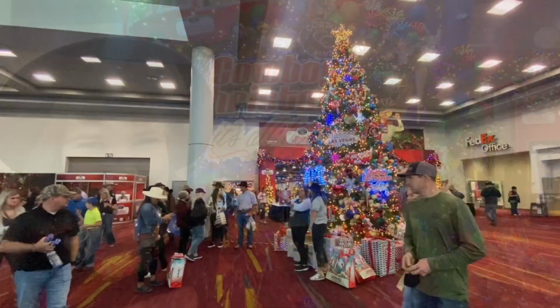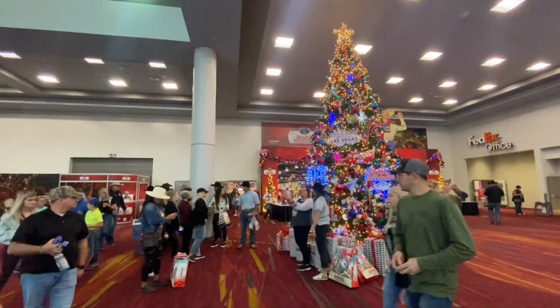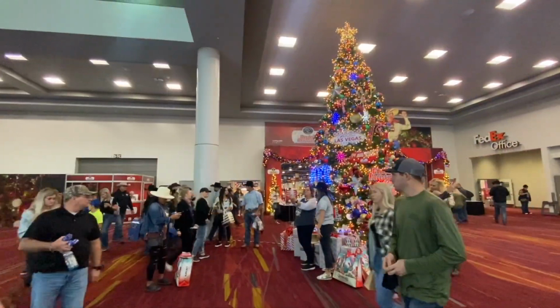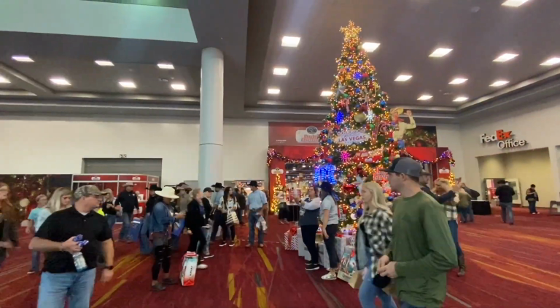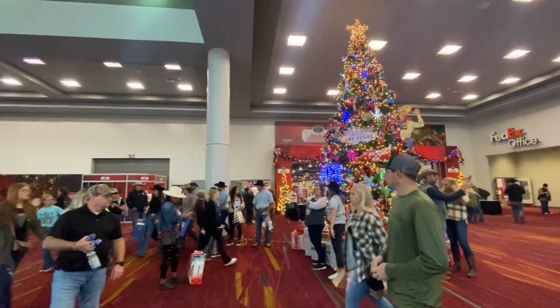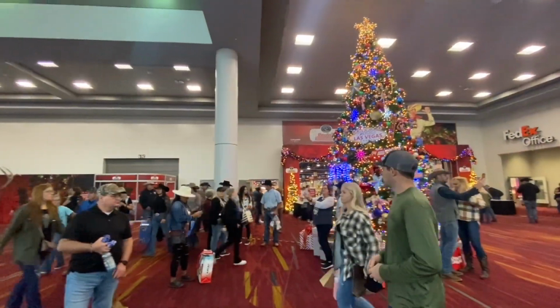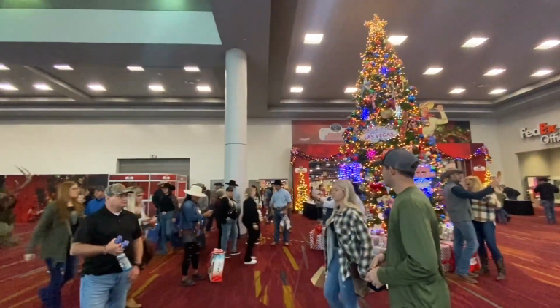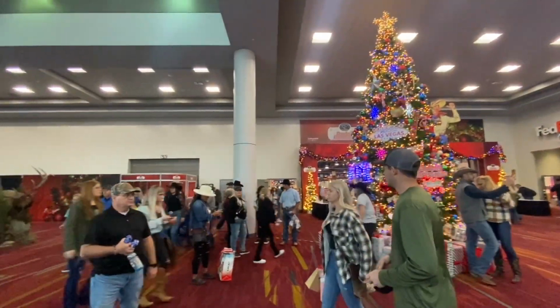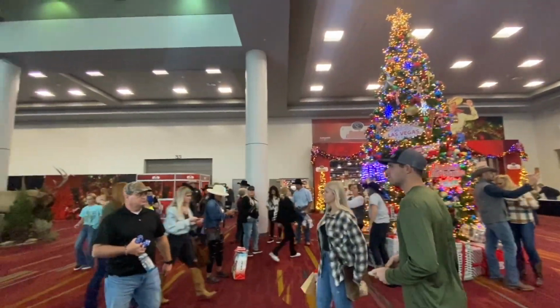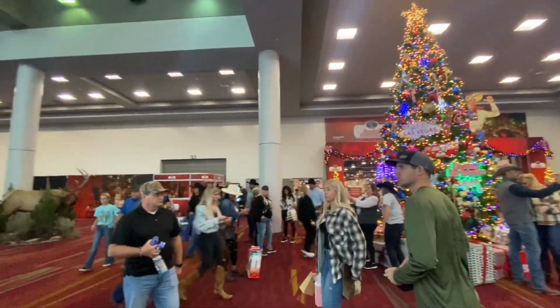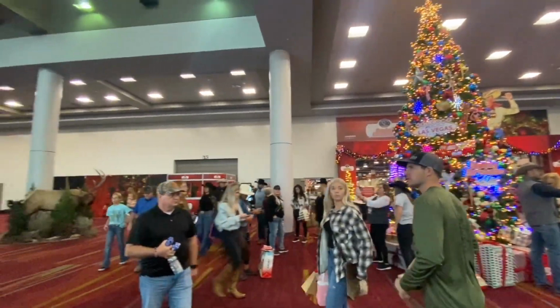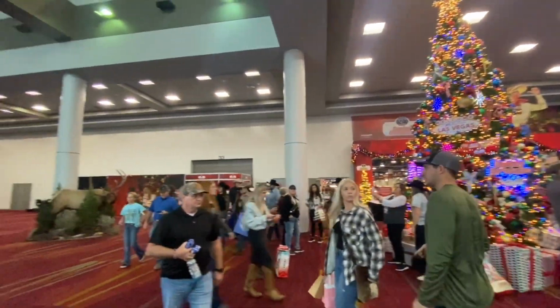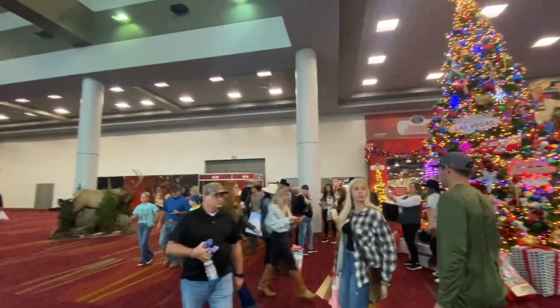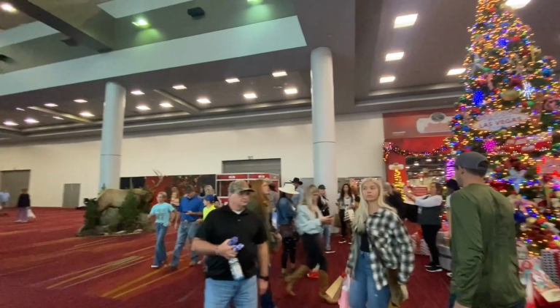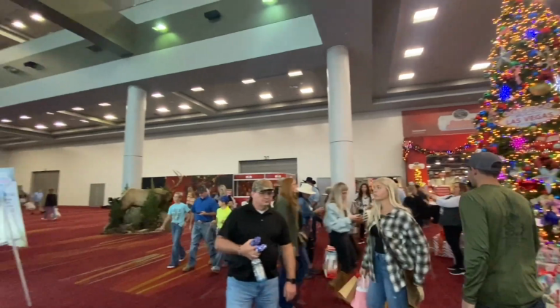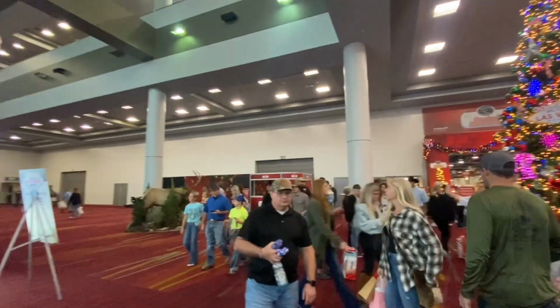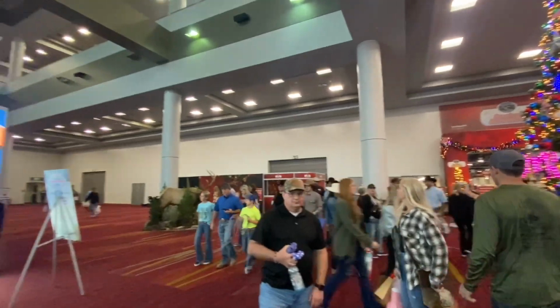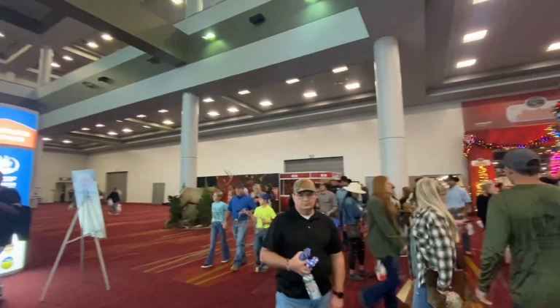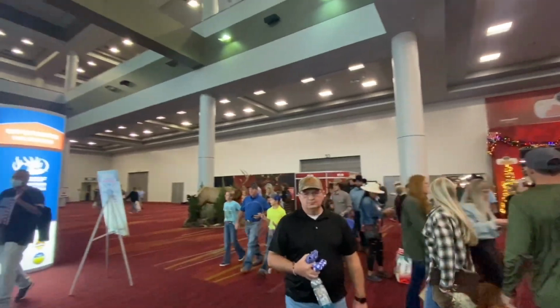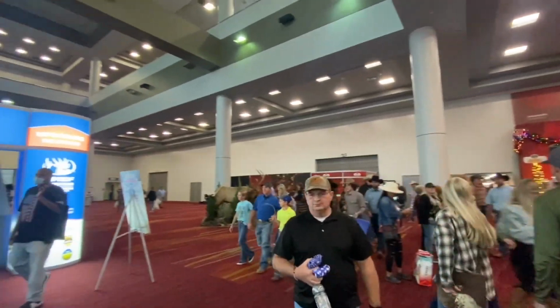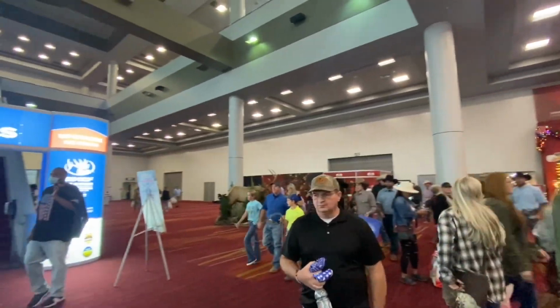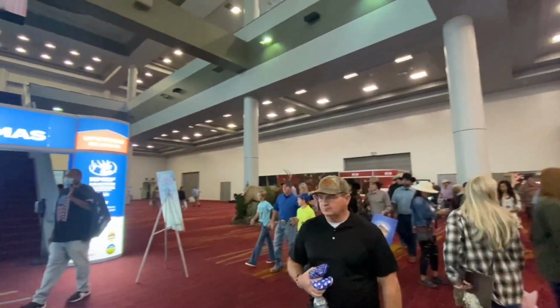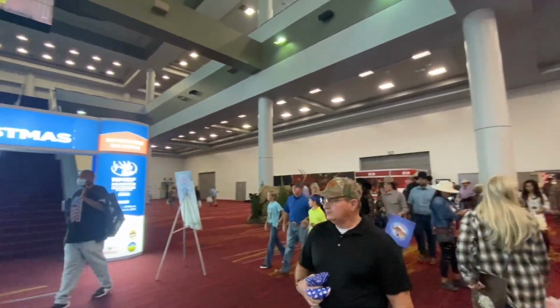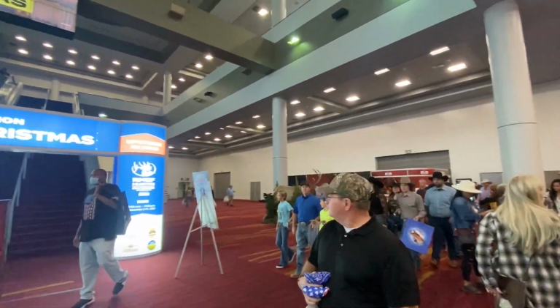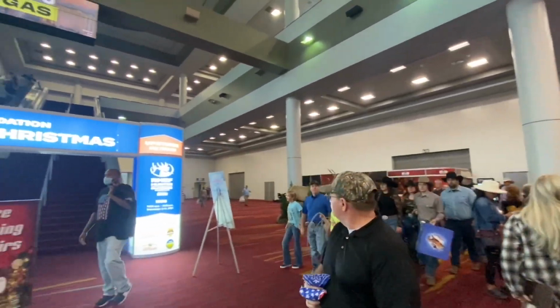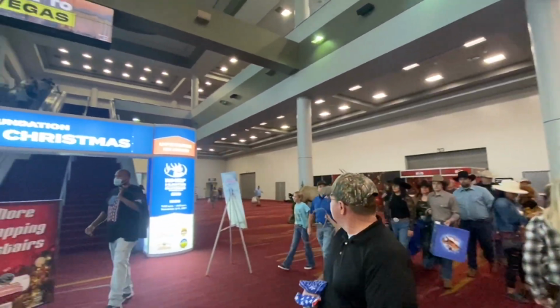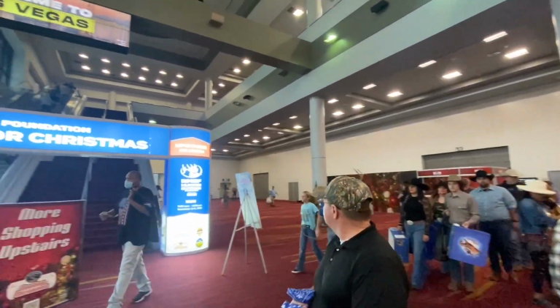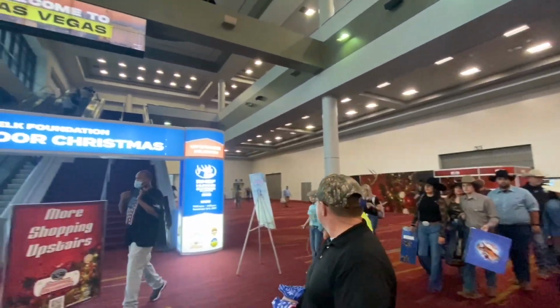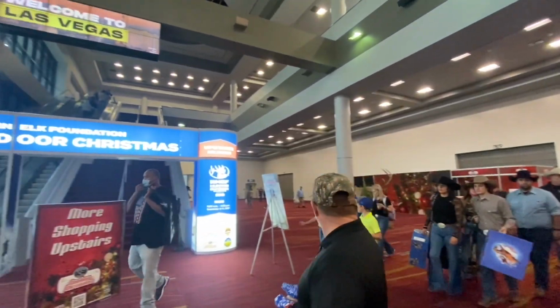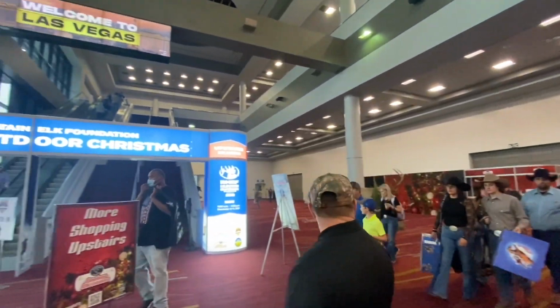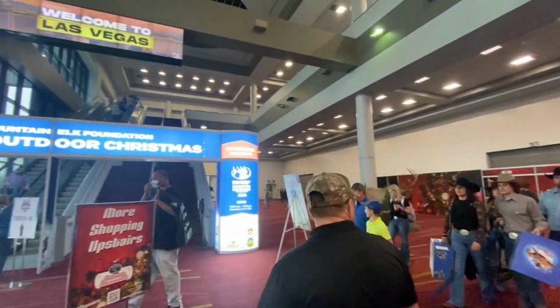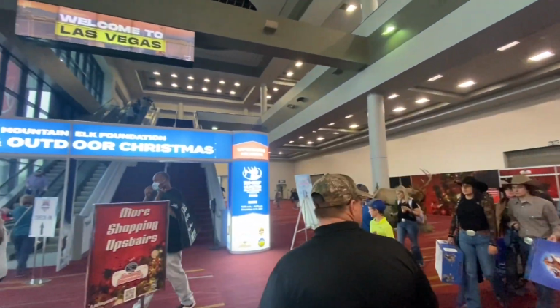The Convention Center has two floors of exhibitors, so you better bring your walking boots.